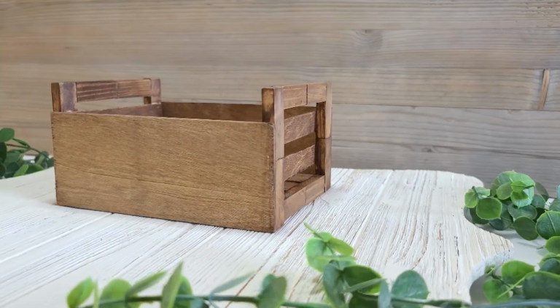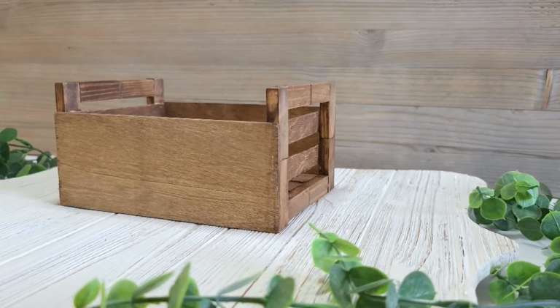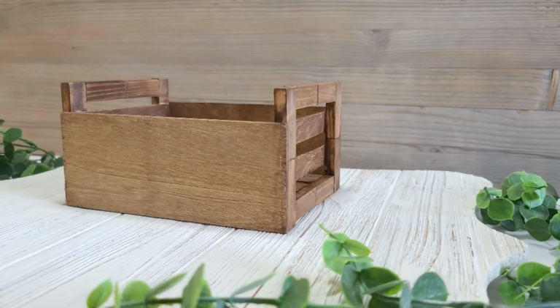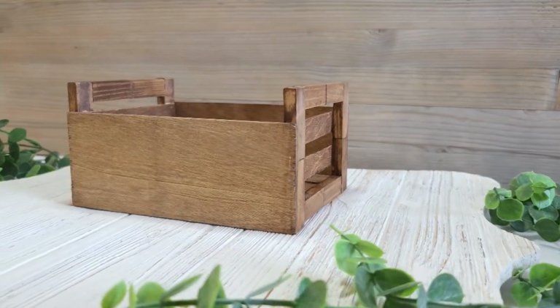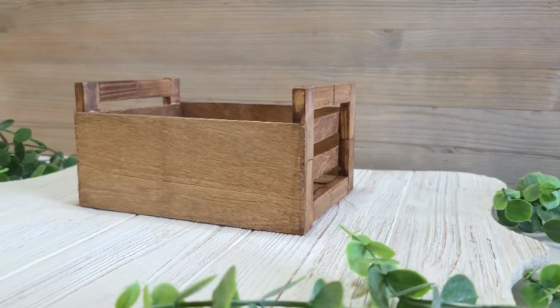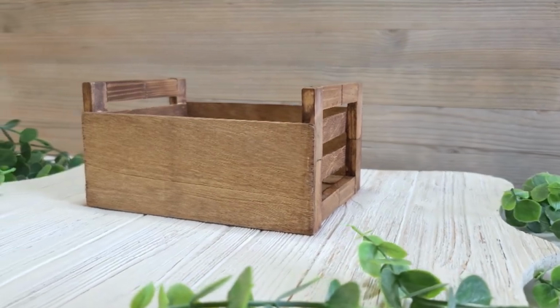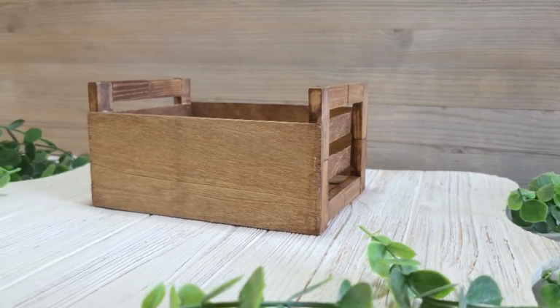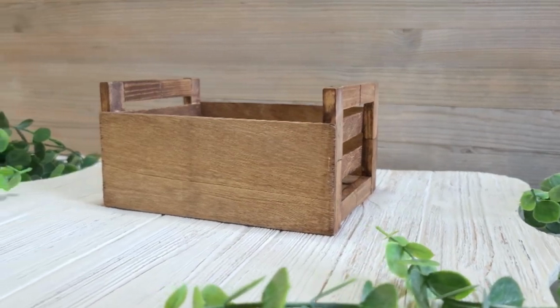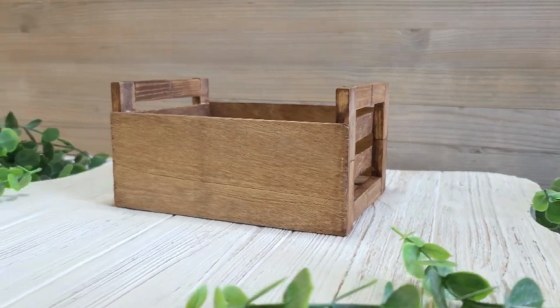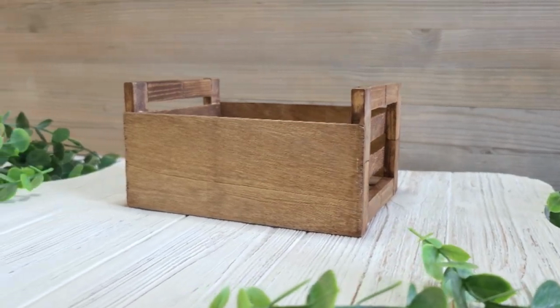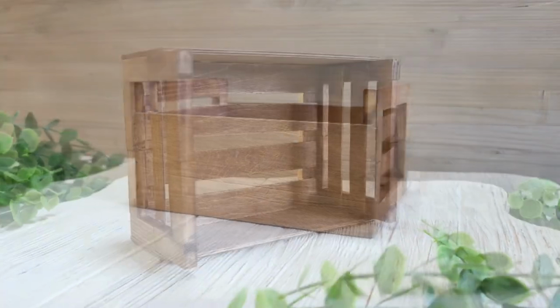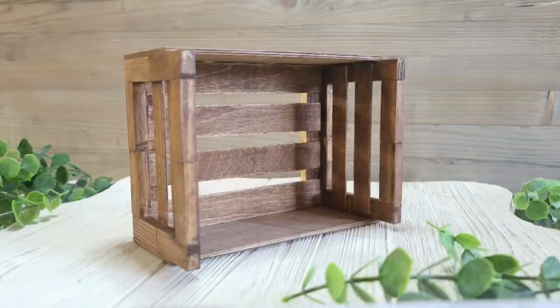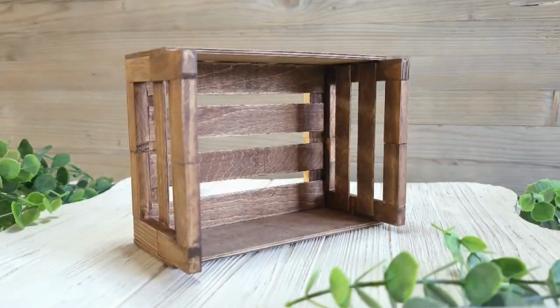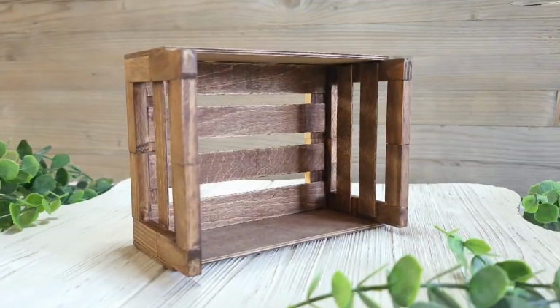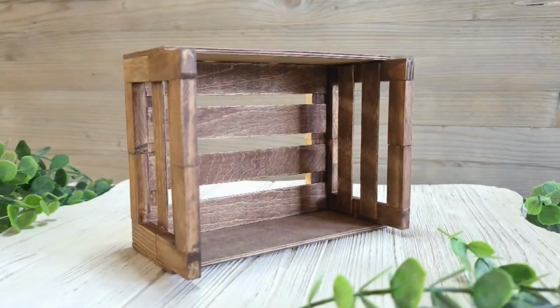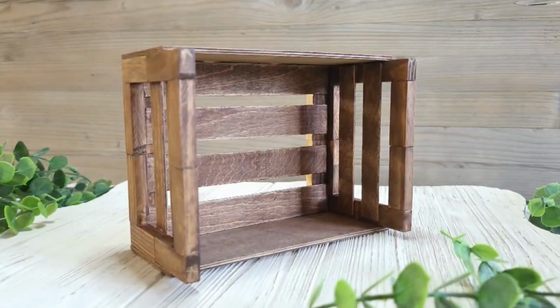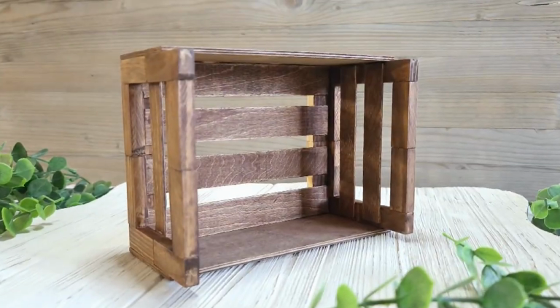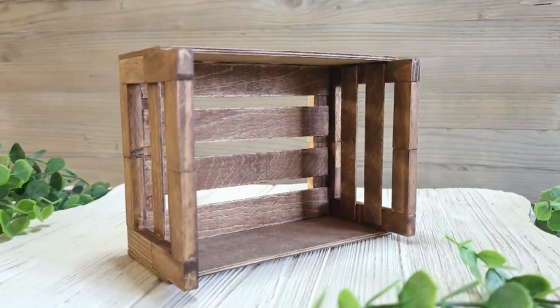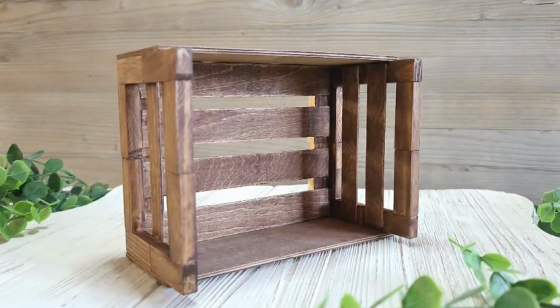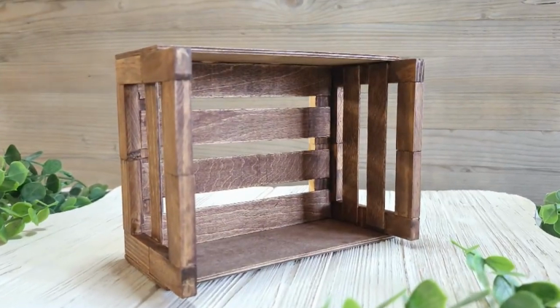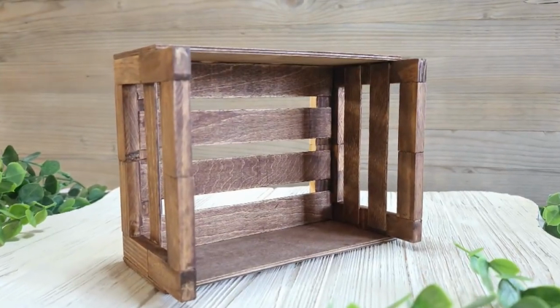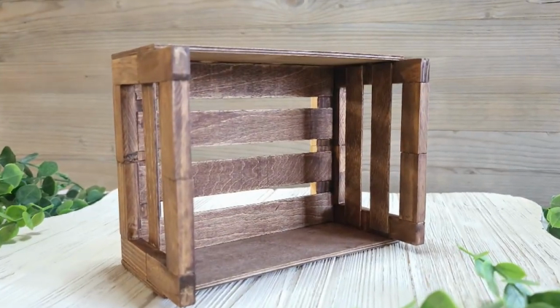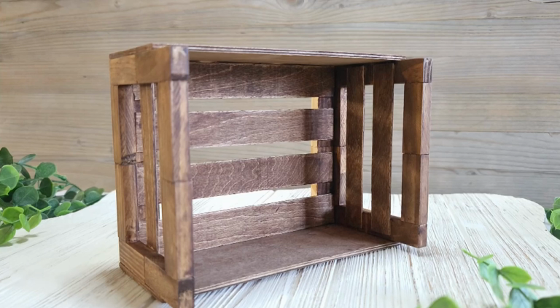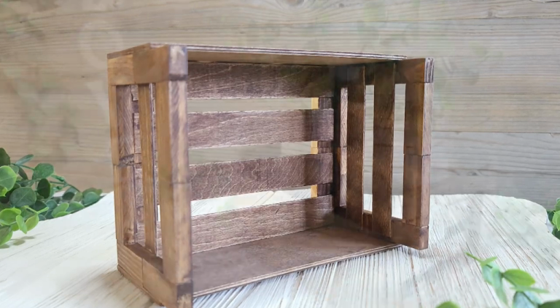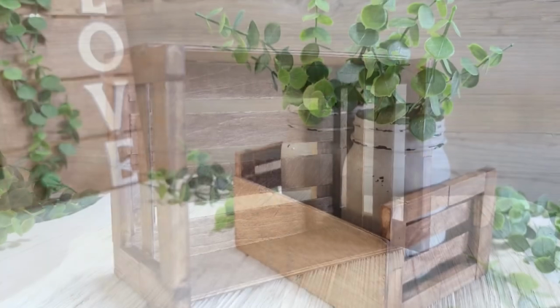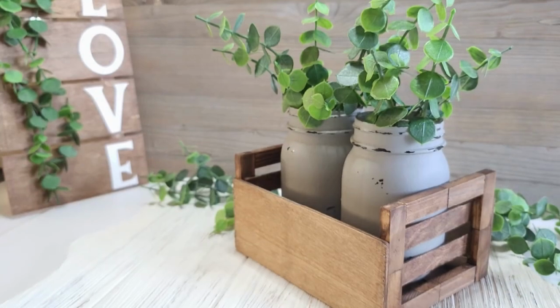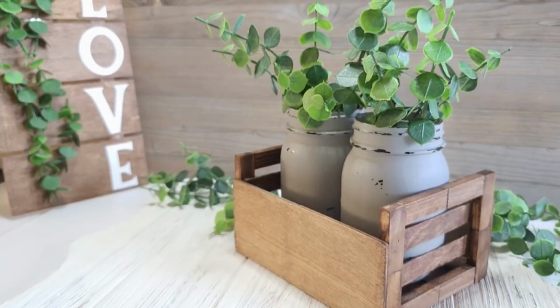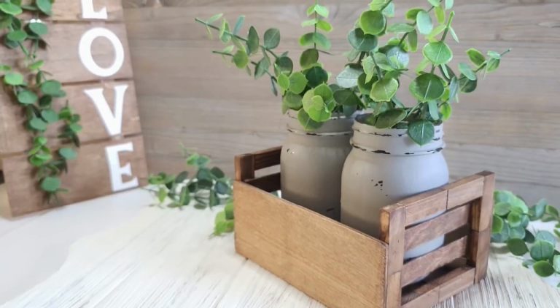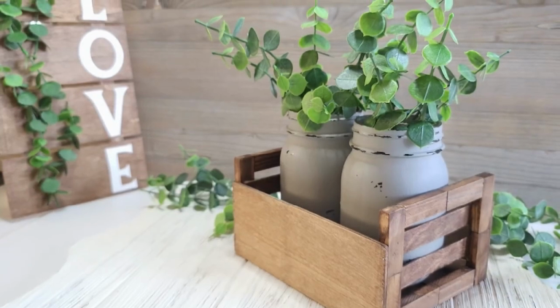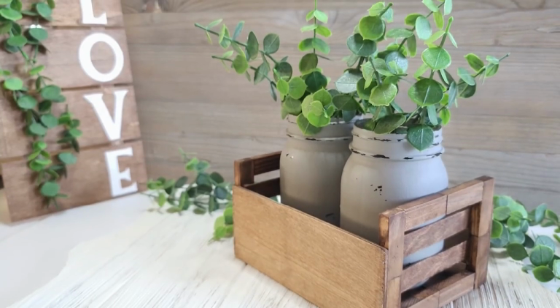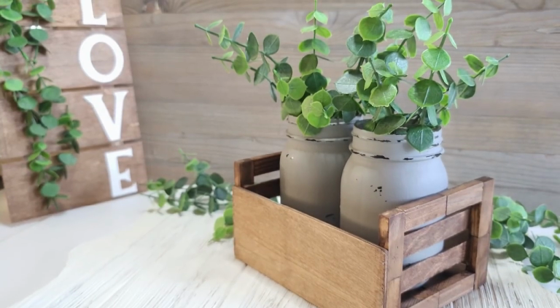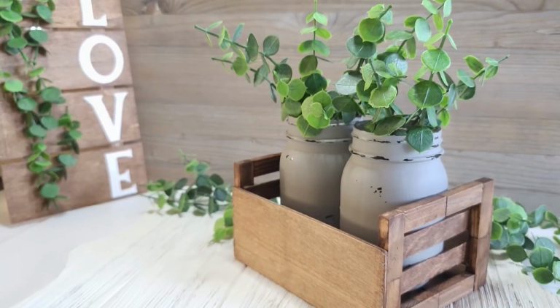And that's it — you are all done! I absolutely love the way it turned out. Until next time, bye bye!